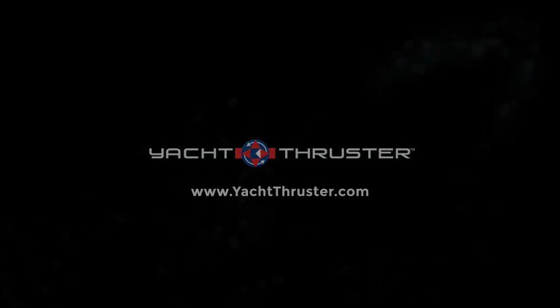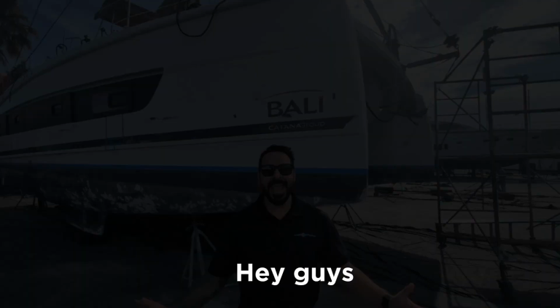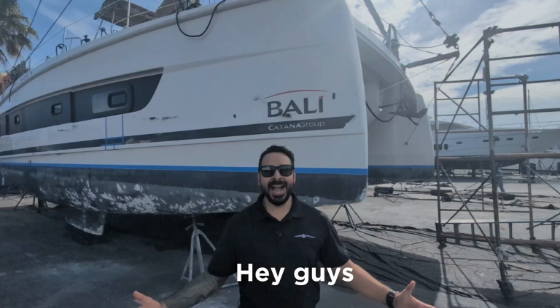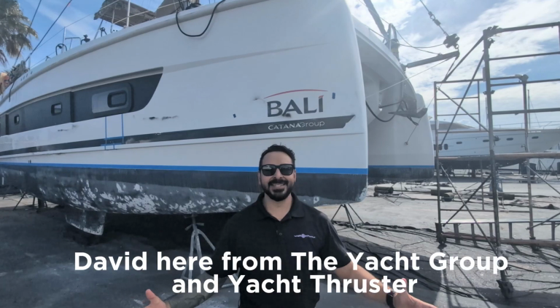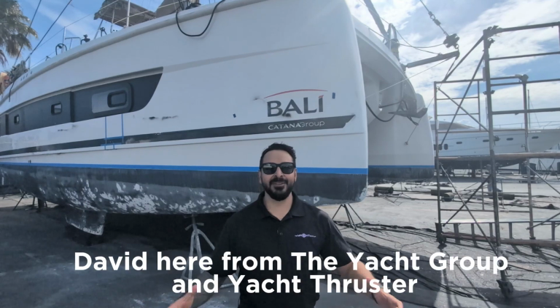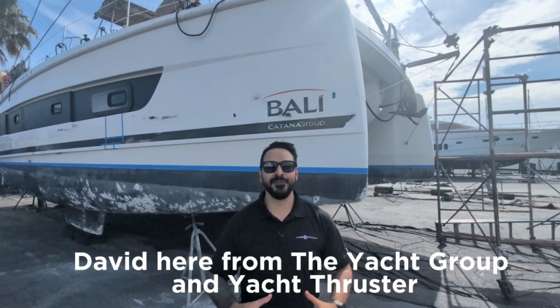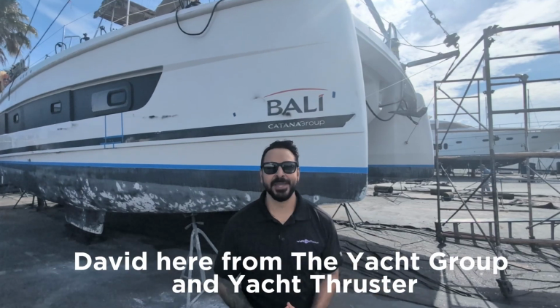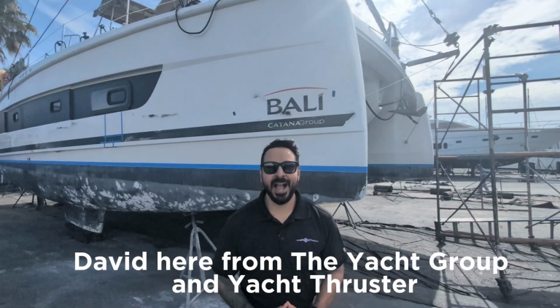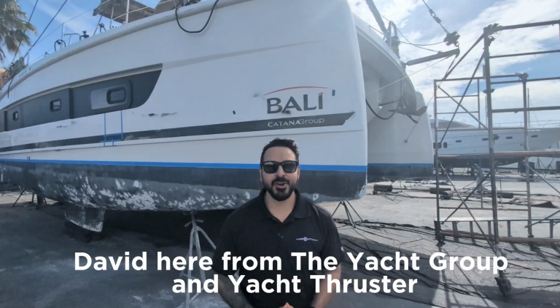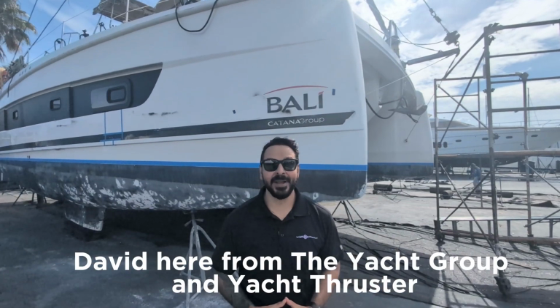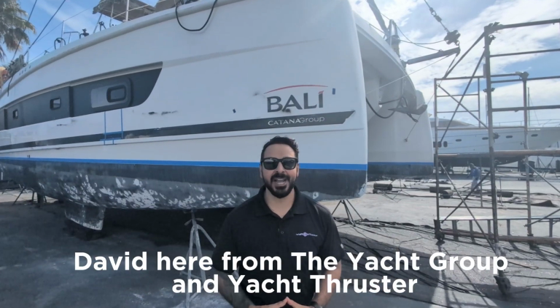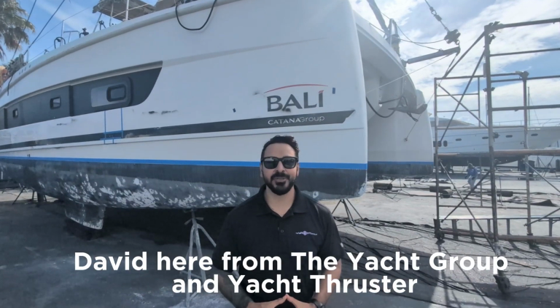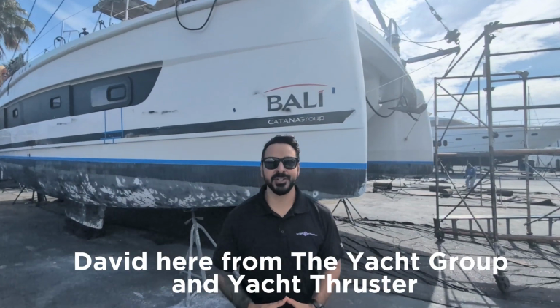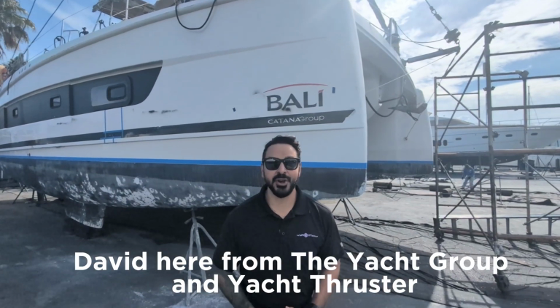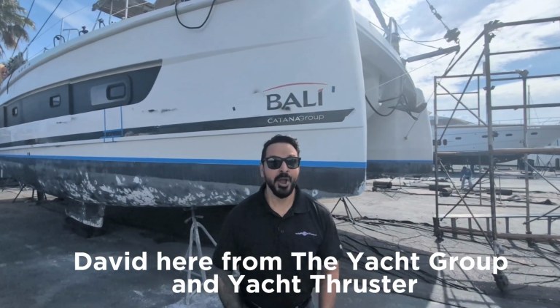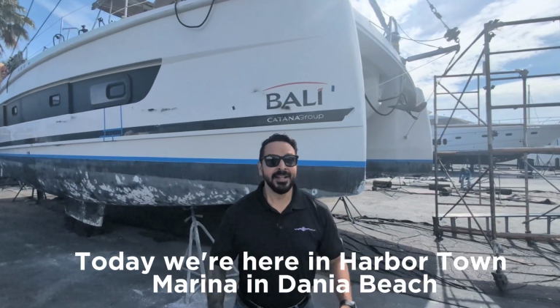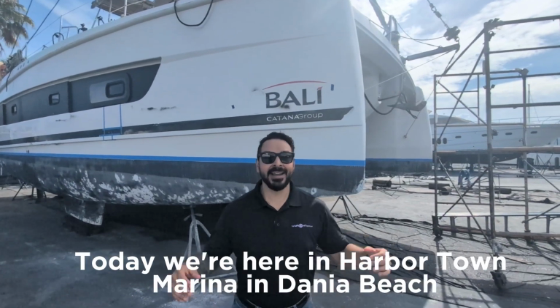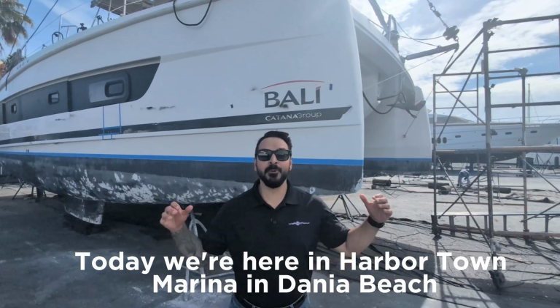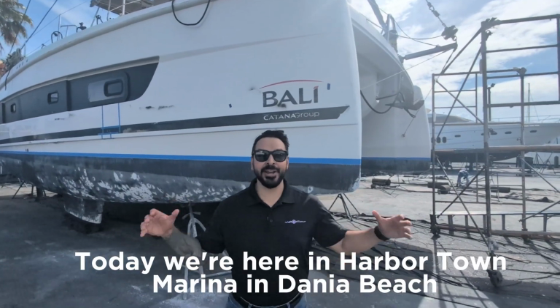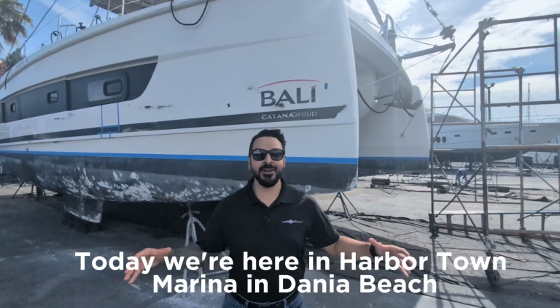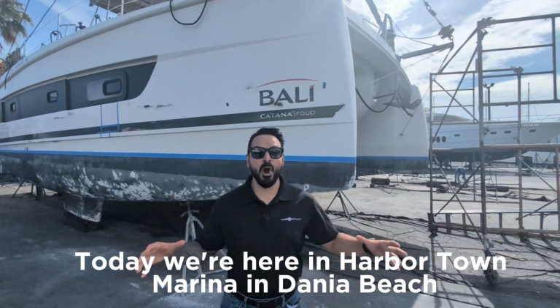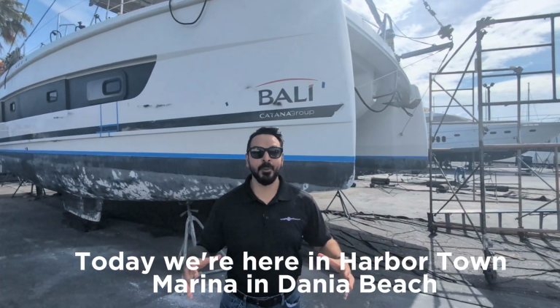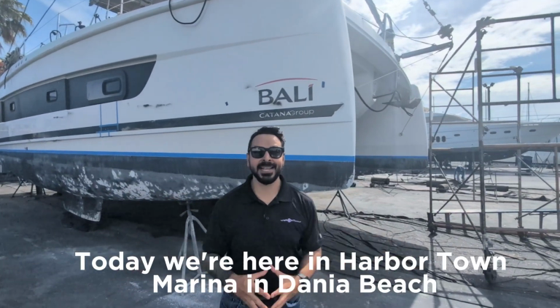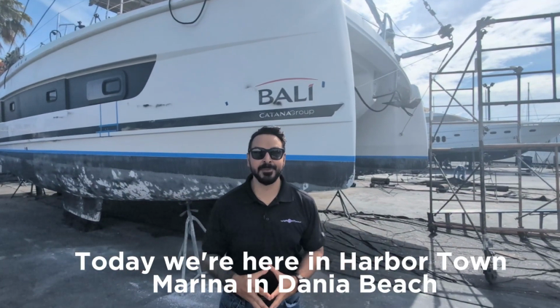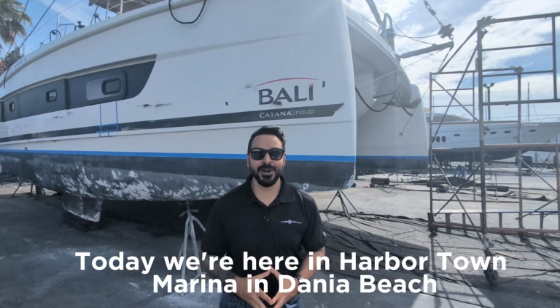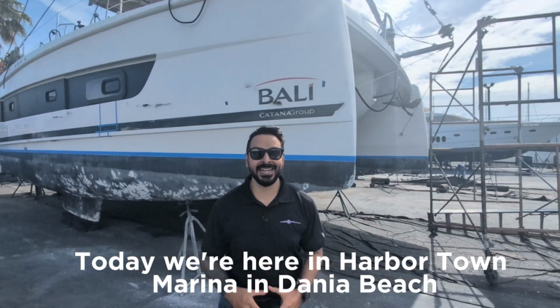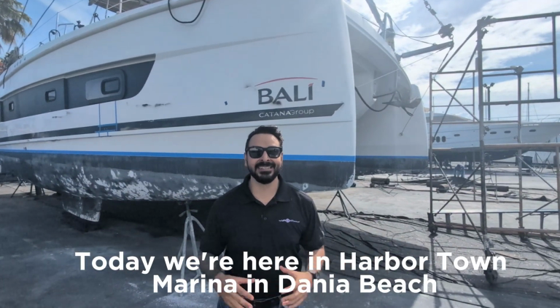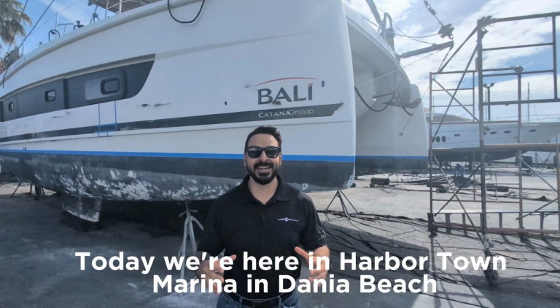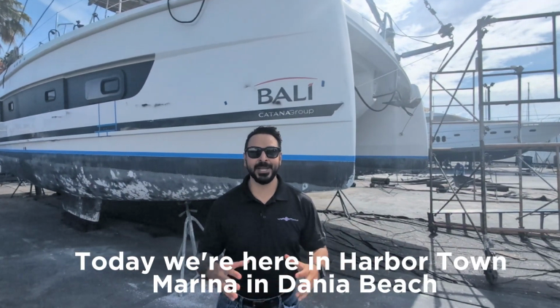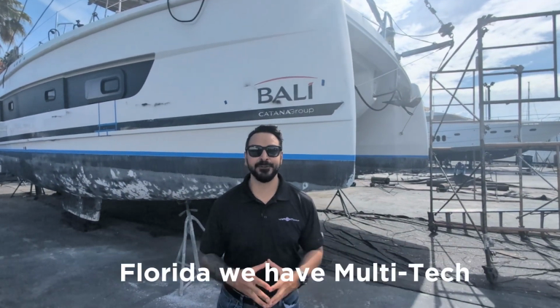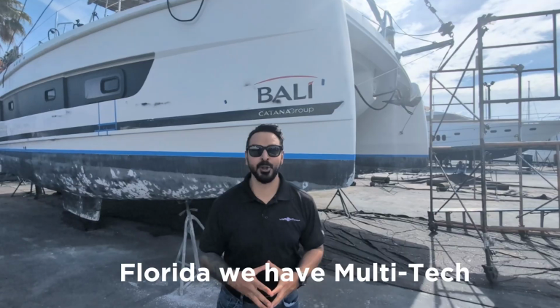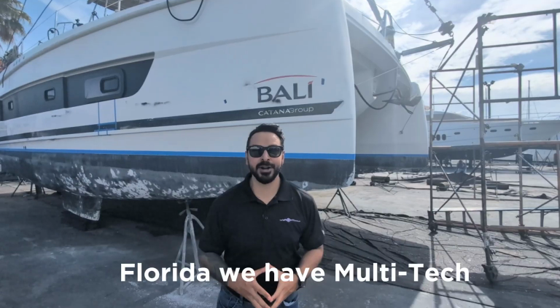Hey guys, David here from the Yacht Group and Yacht Thruster. Today we're here in Harbortown Marina in Dana Beach, Florida.